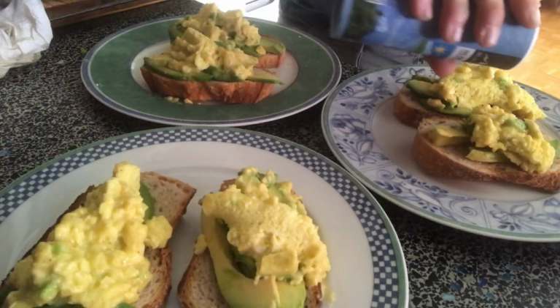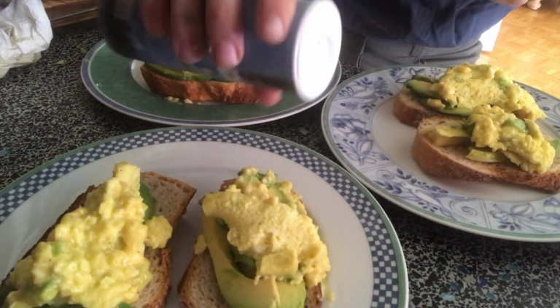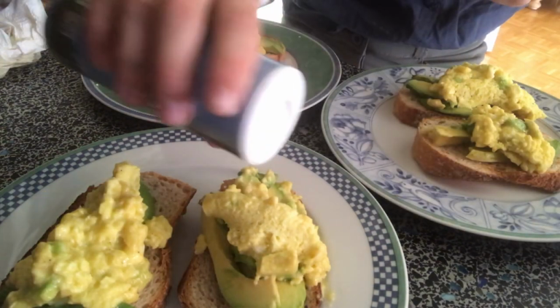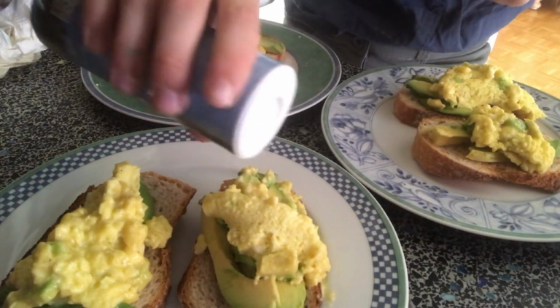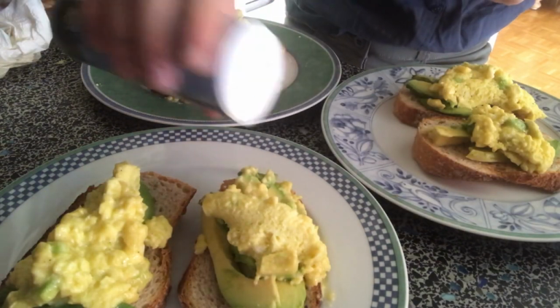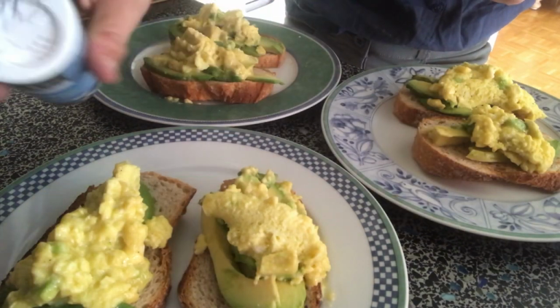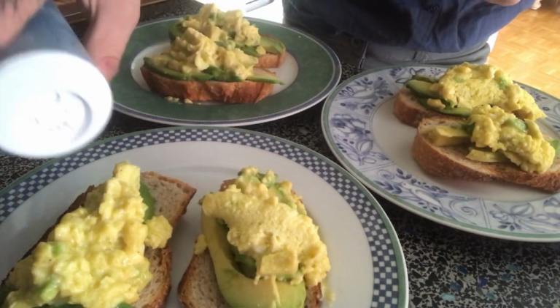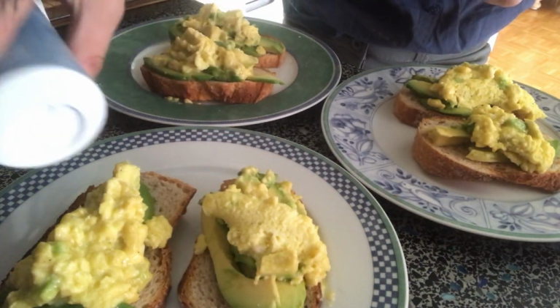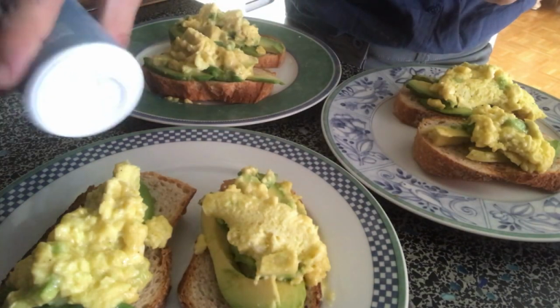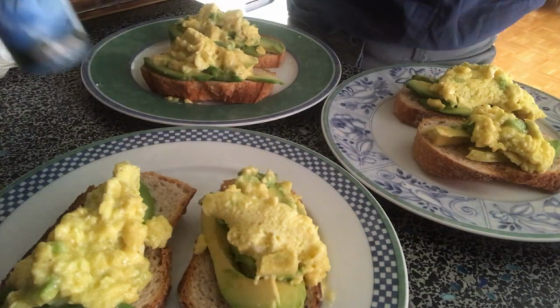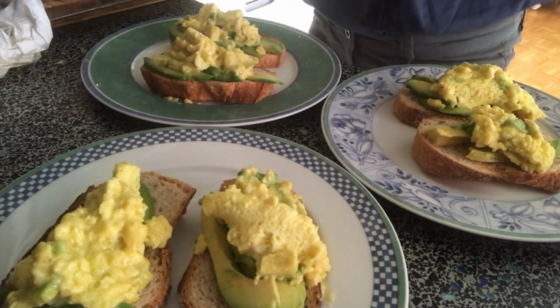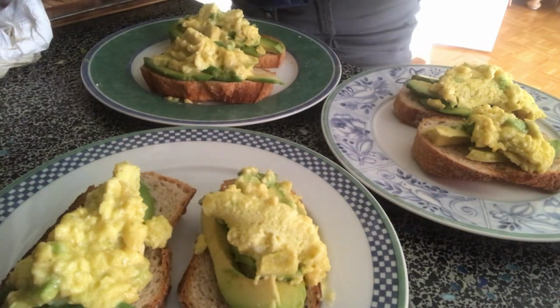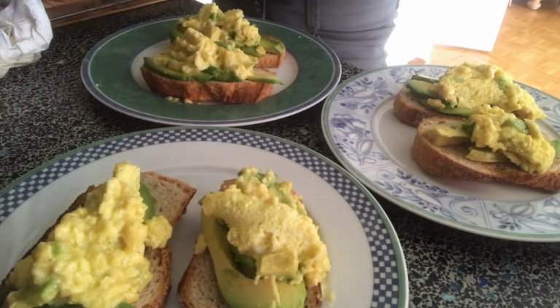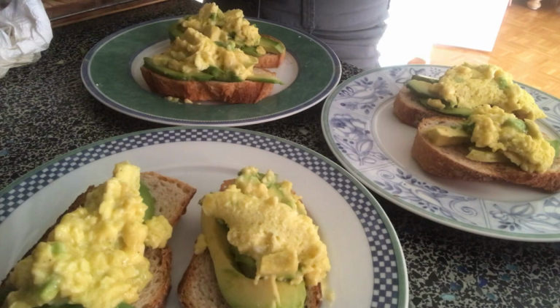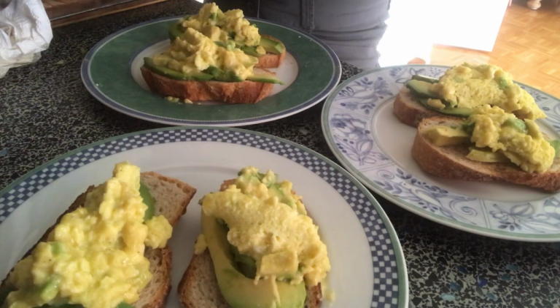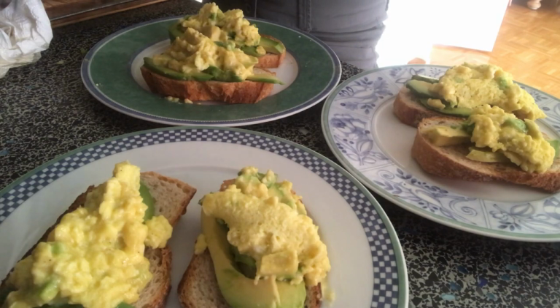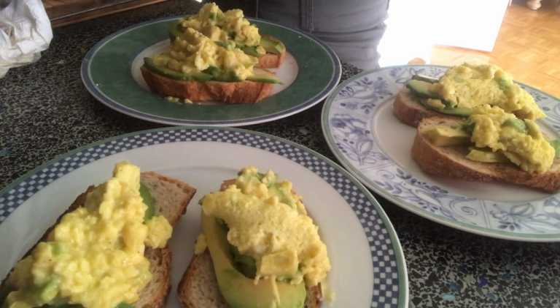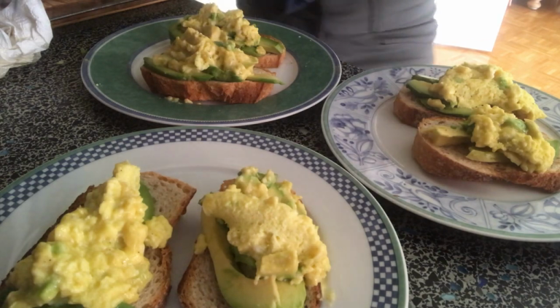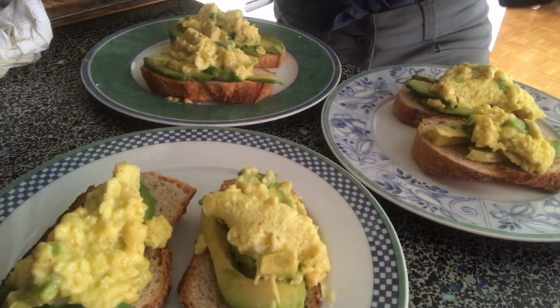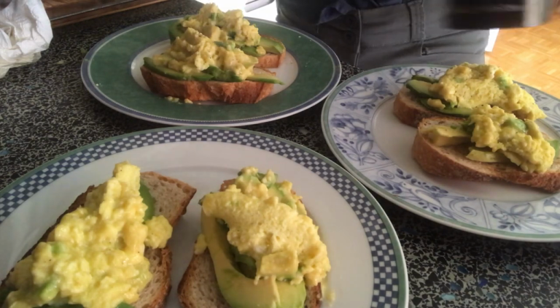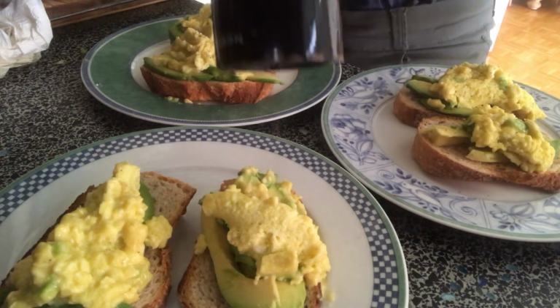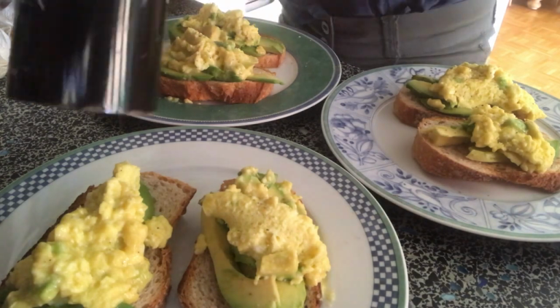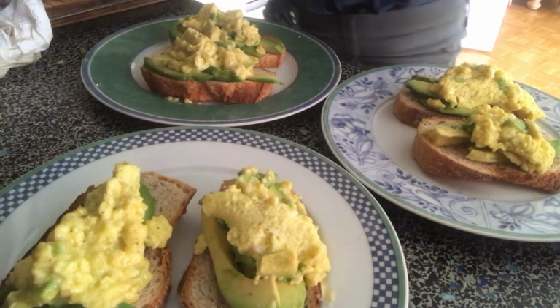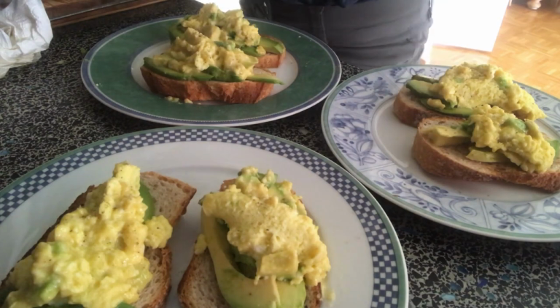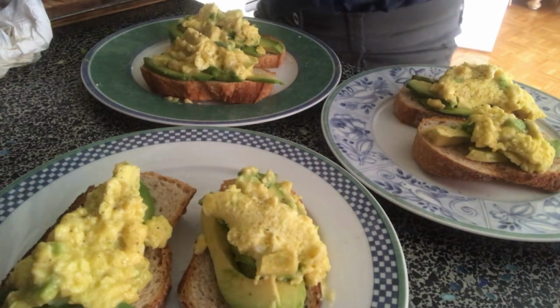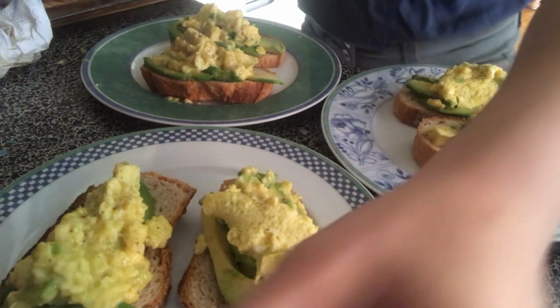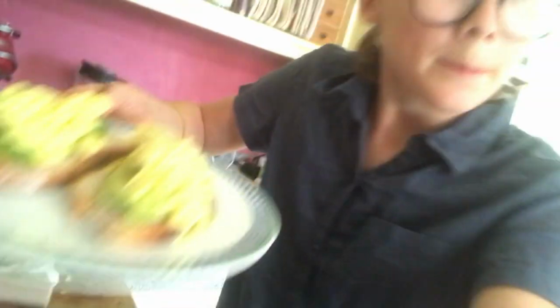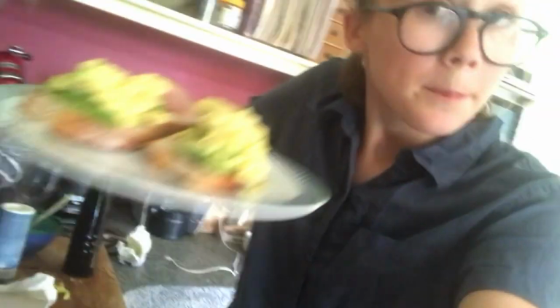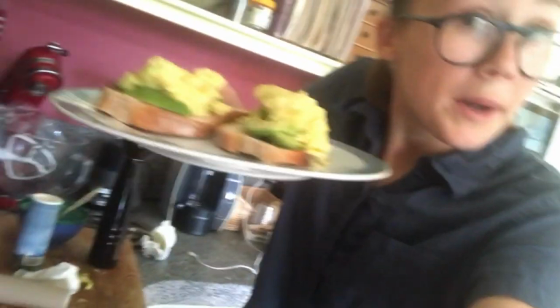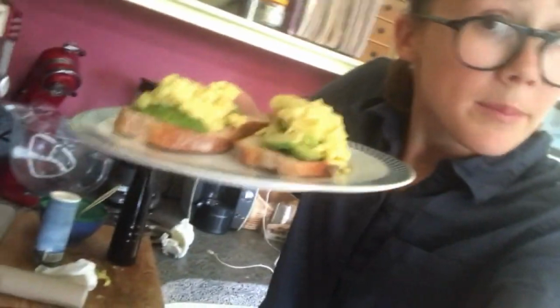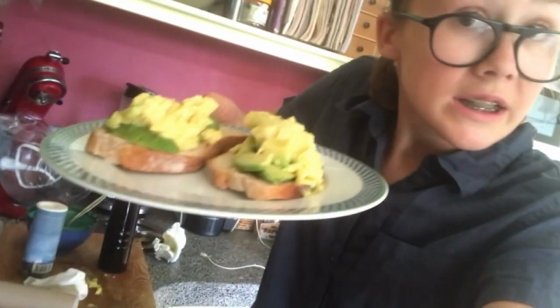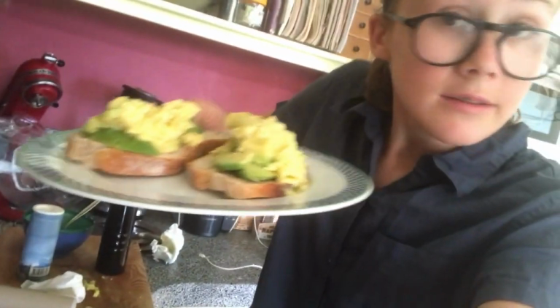Make sure to sprinkle a little salt and pepper on the toast as a final touch. Bon Appétit!